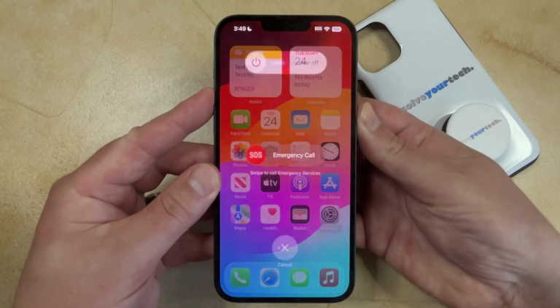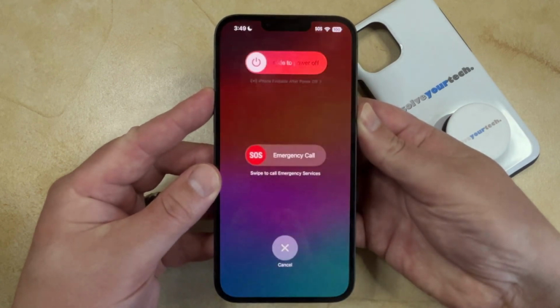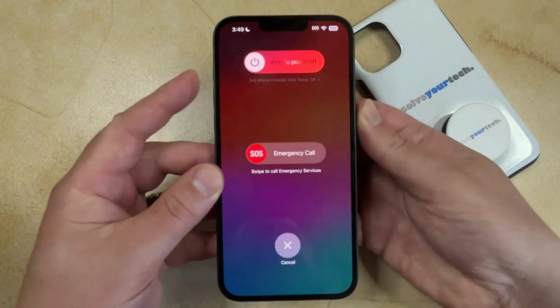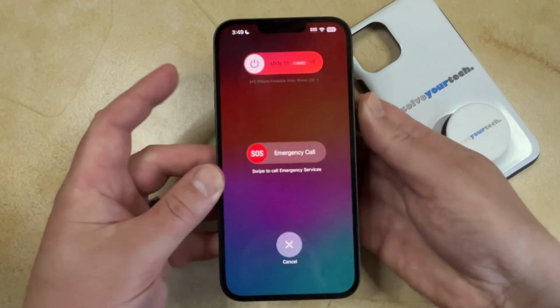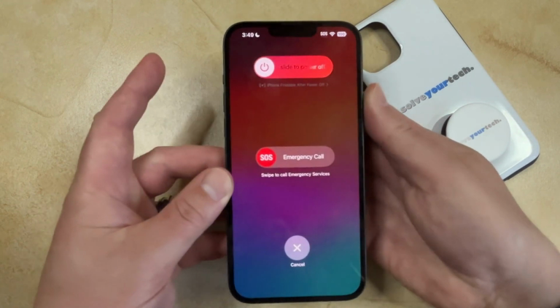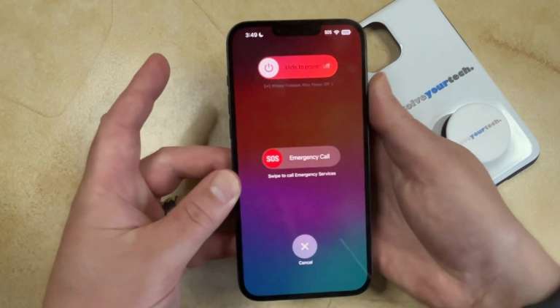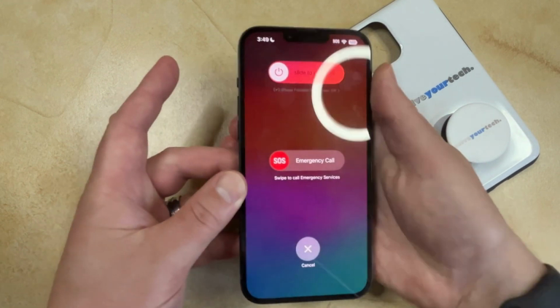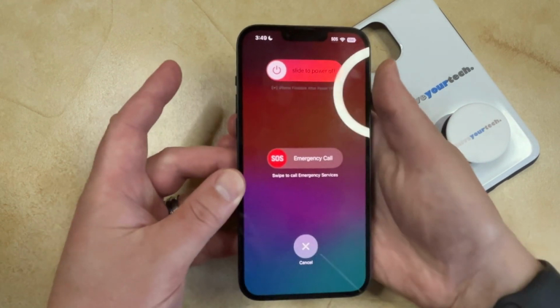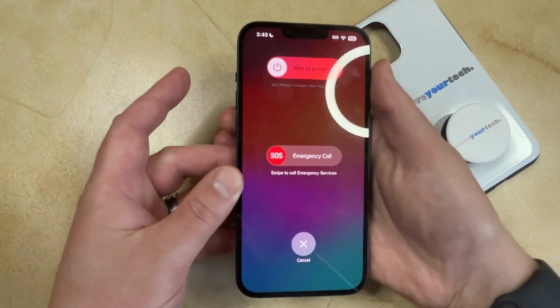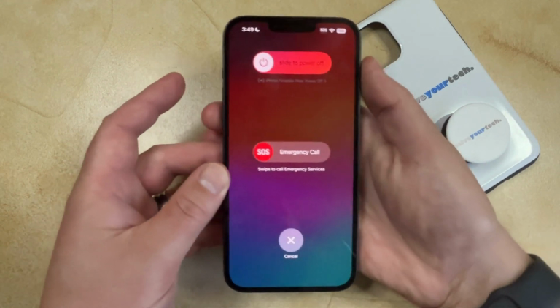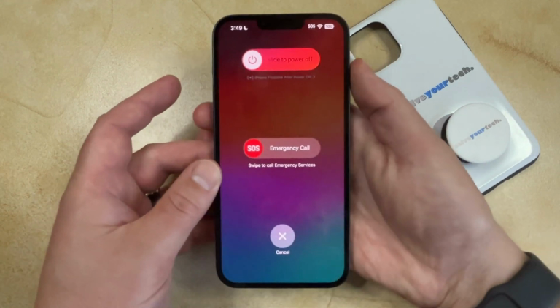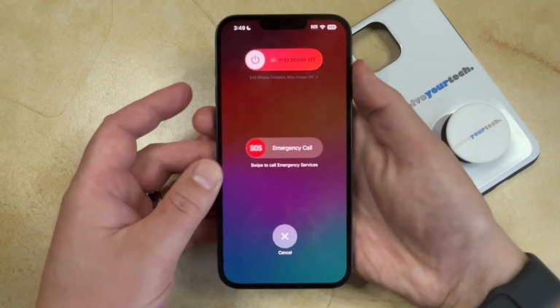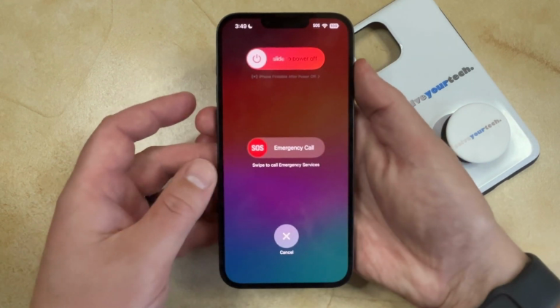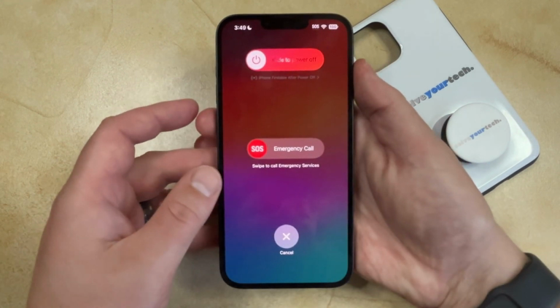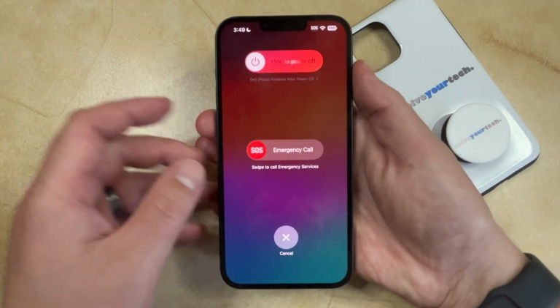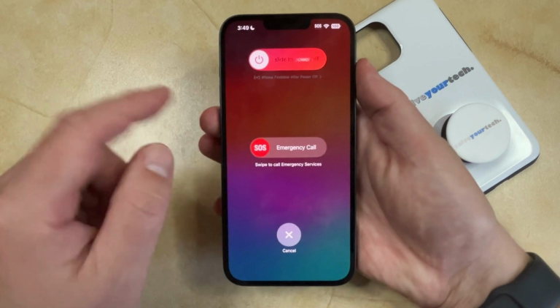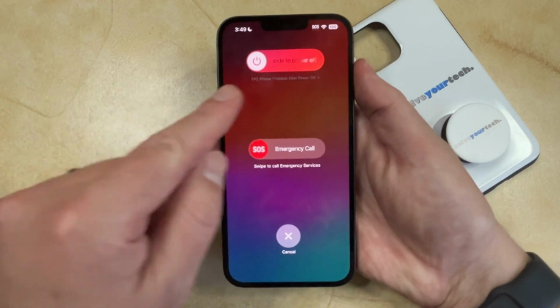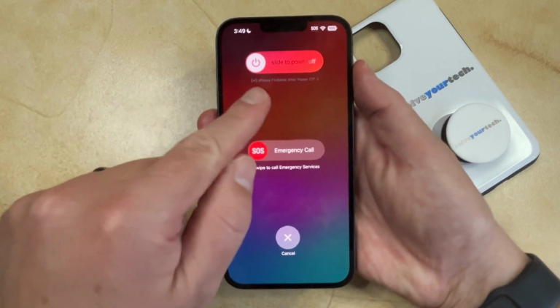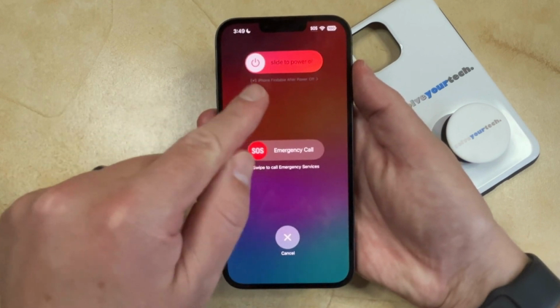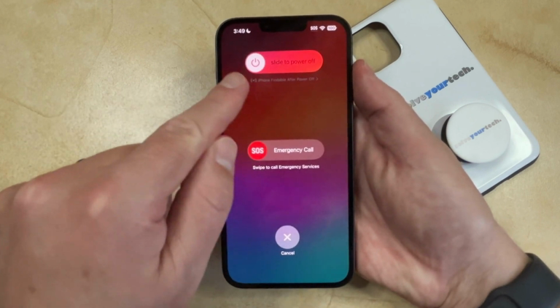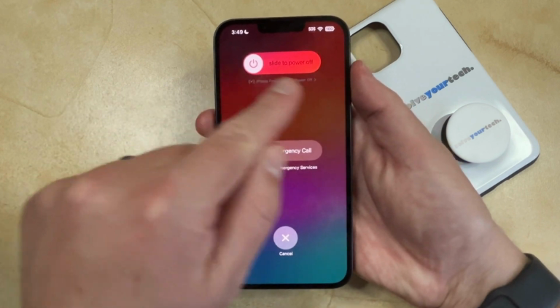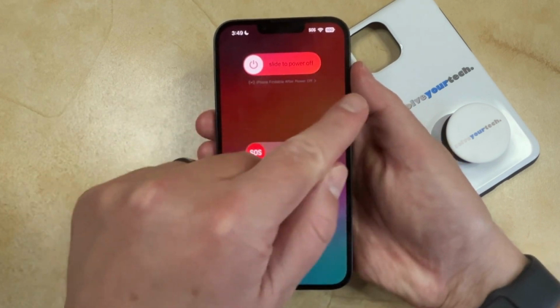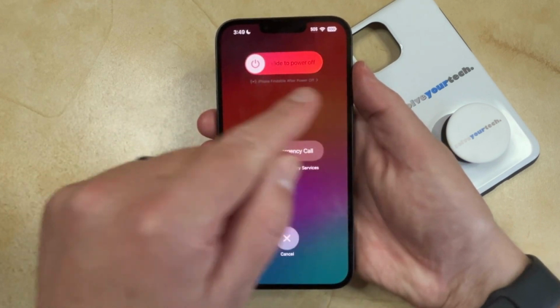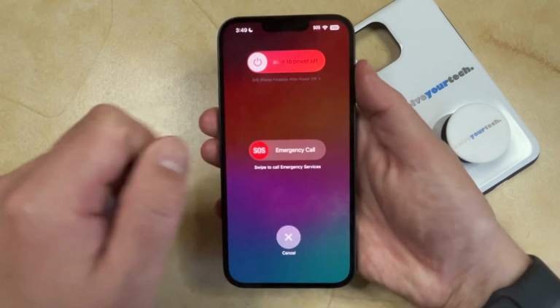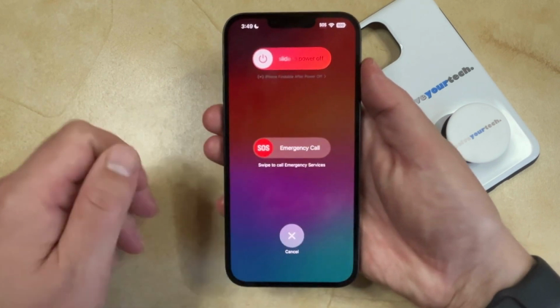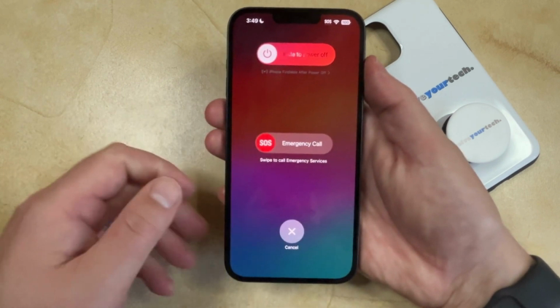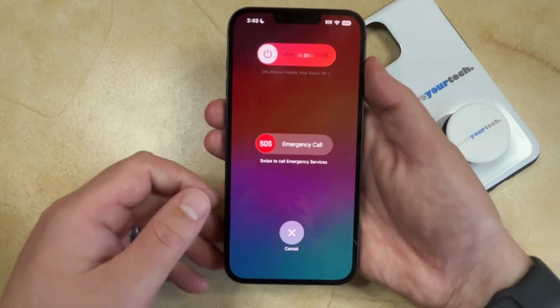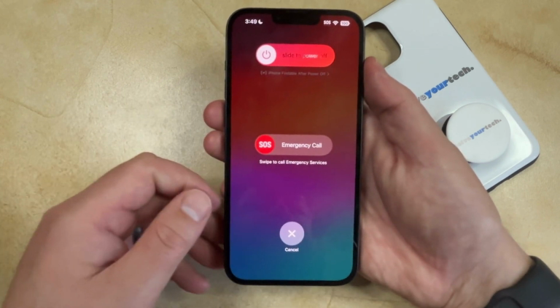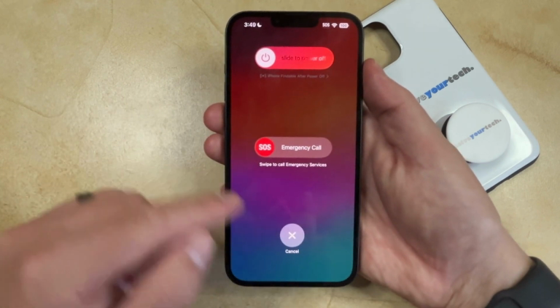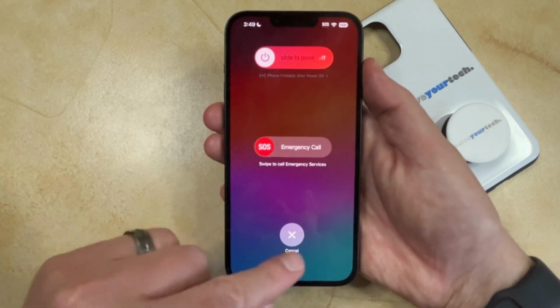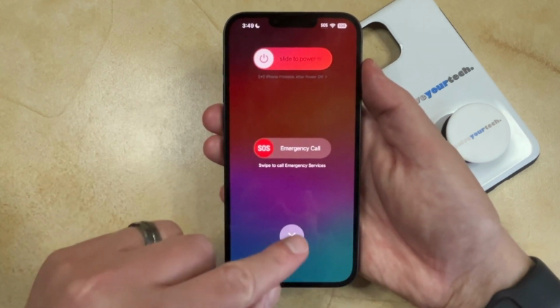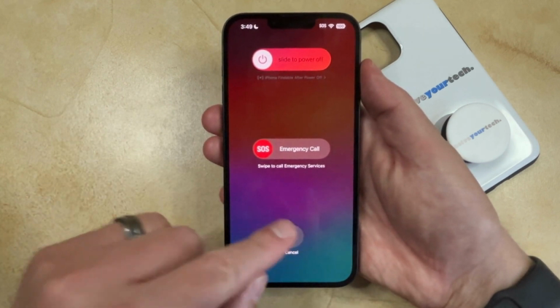That's going to bring up this screen, and then you would just need to drag that slider to the right to turn off the phone.